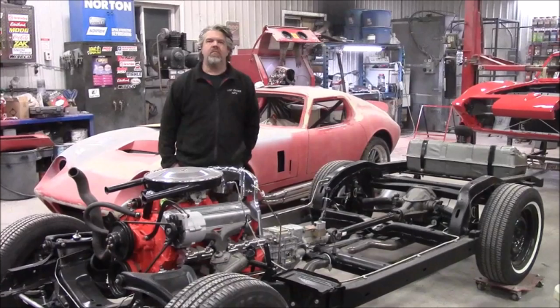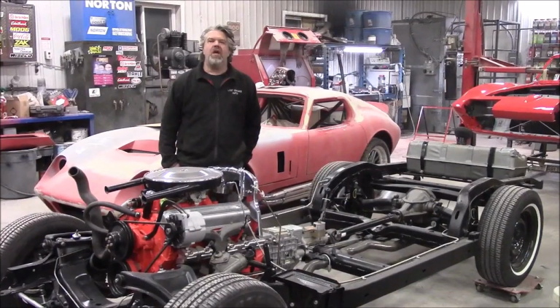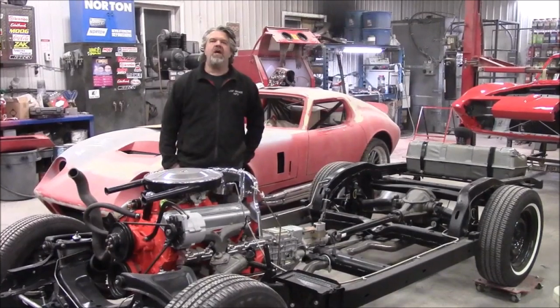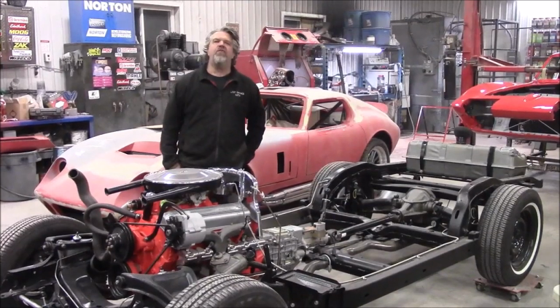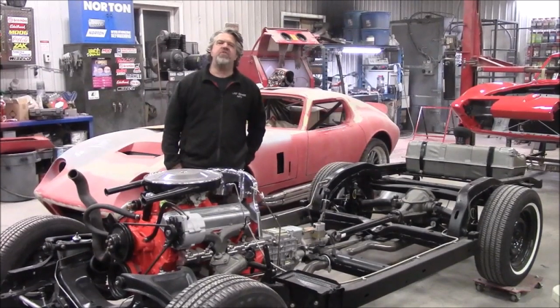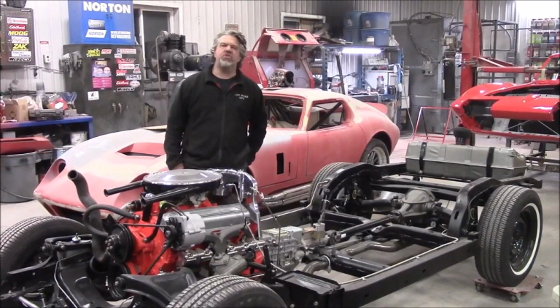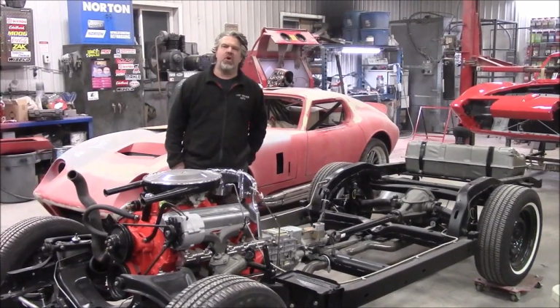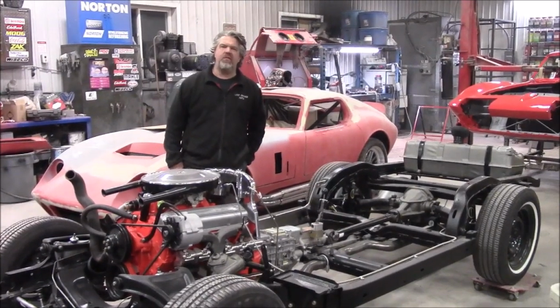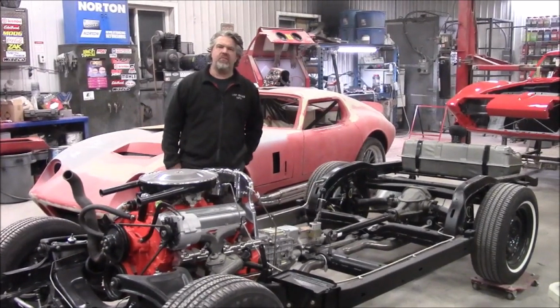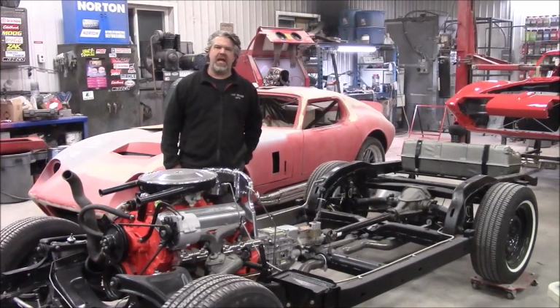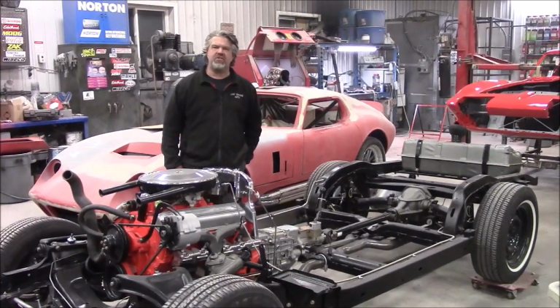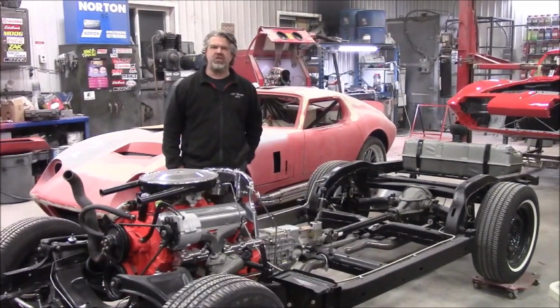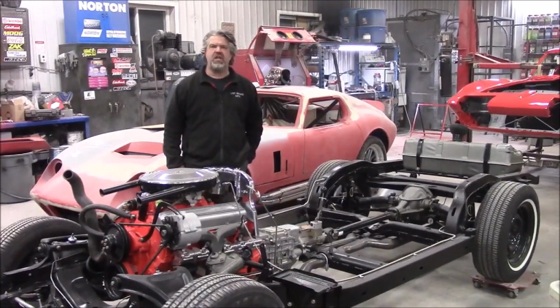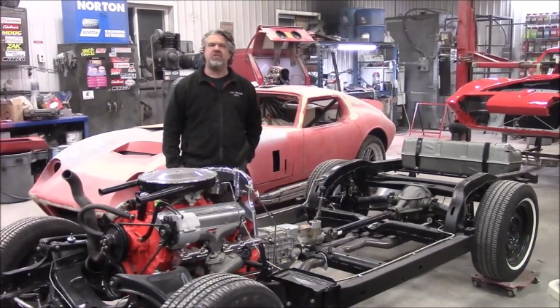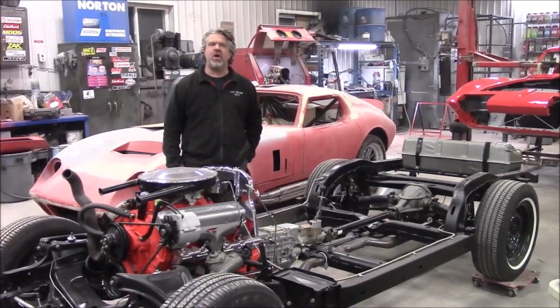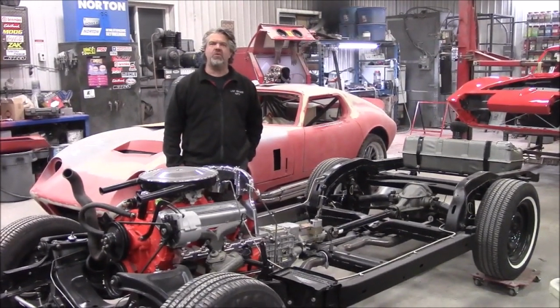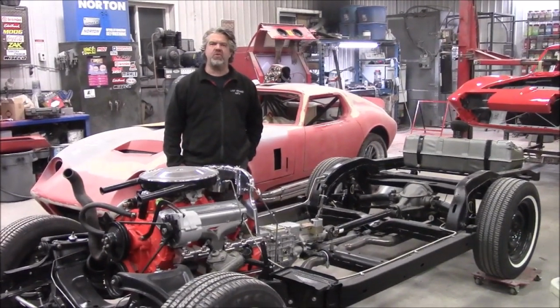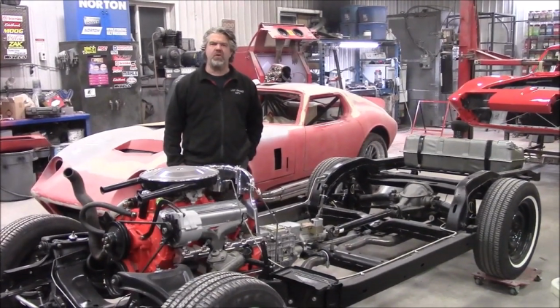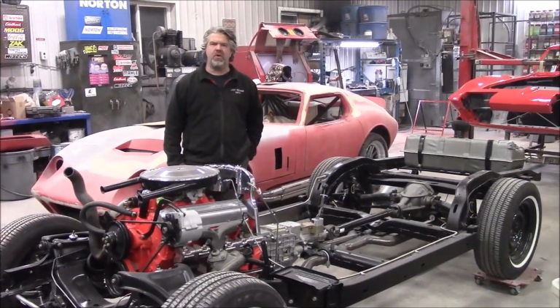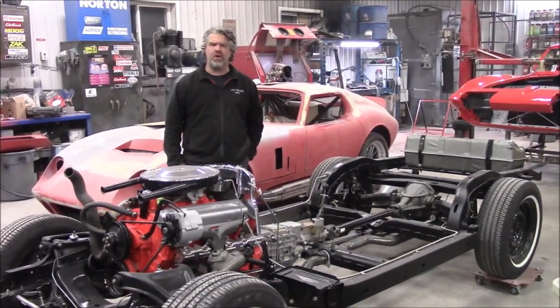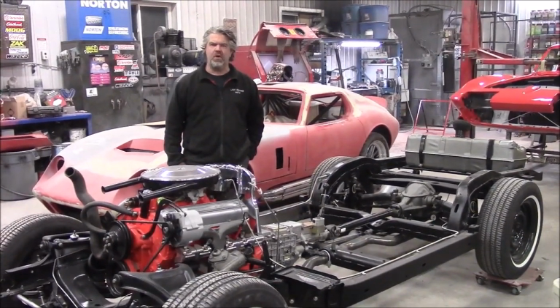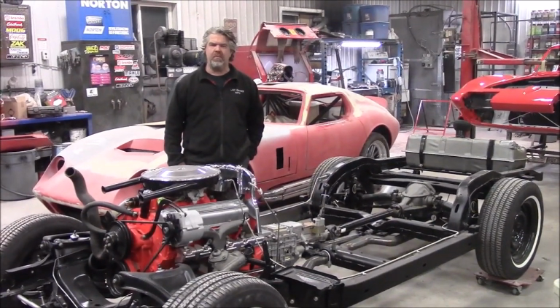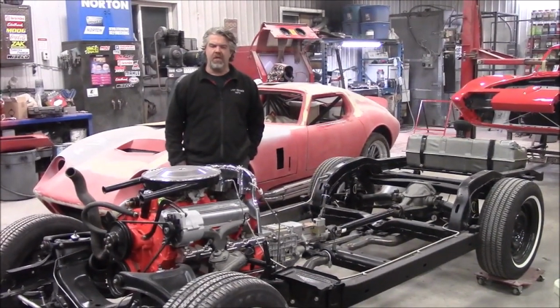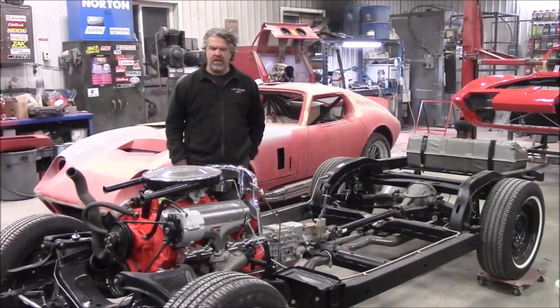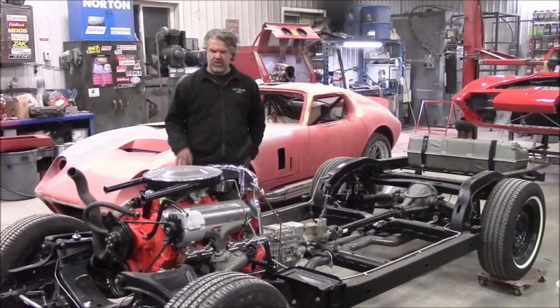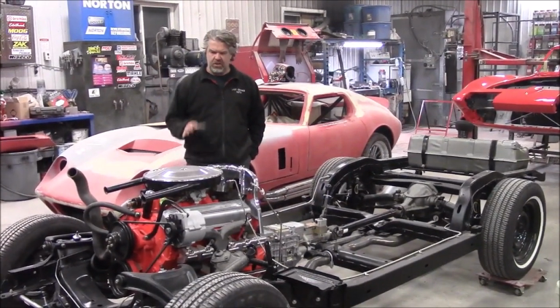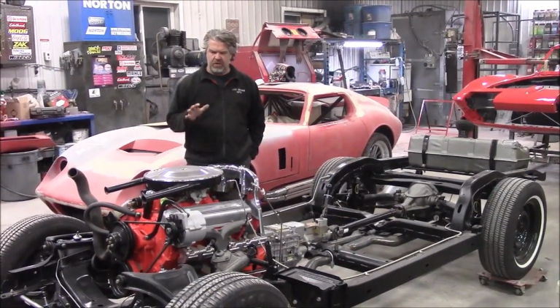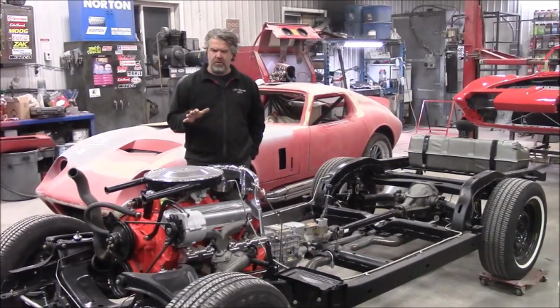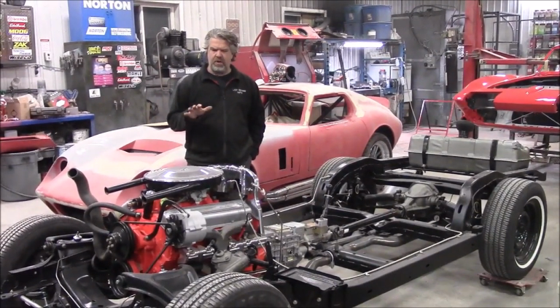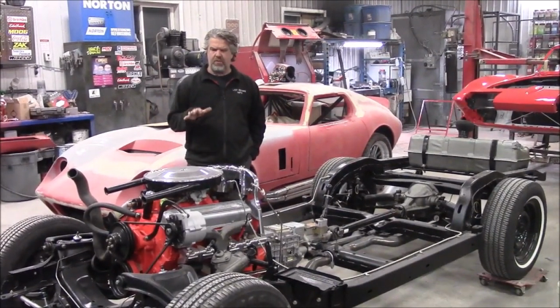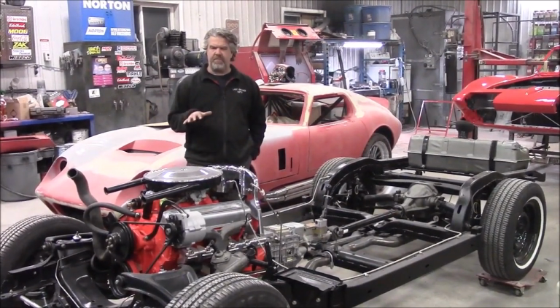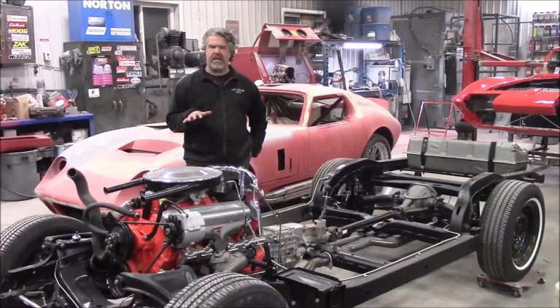Hi folks, it's John from LastChanceAutoRestore.com. I'd like to share with you another update.